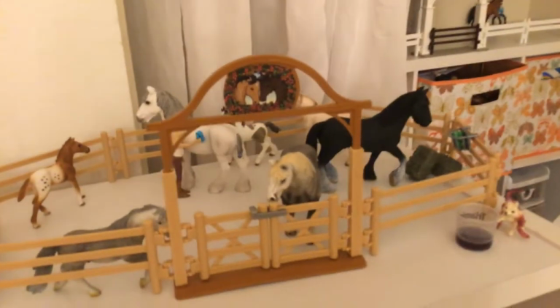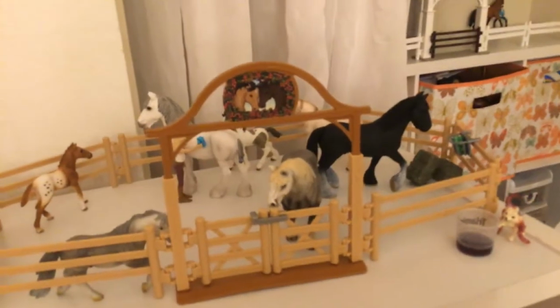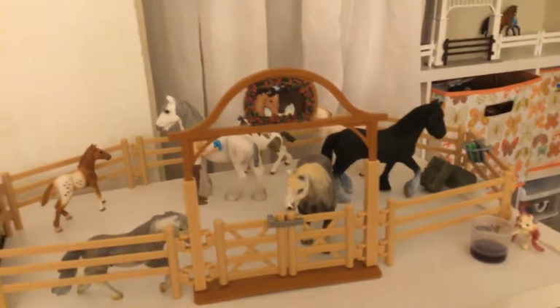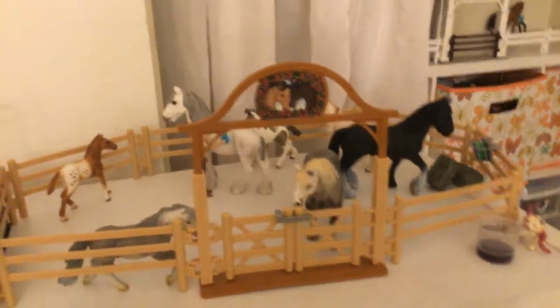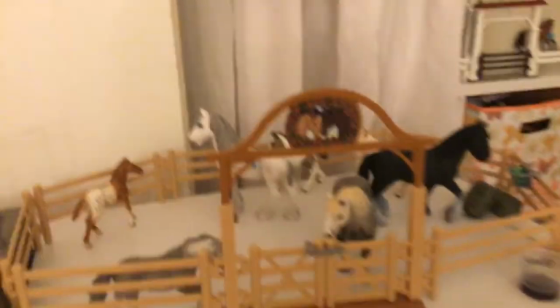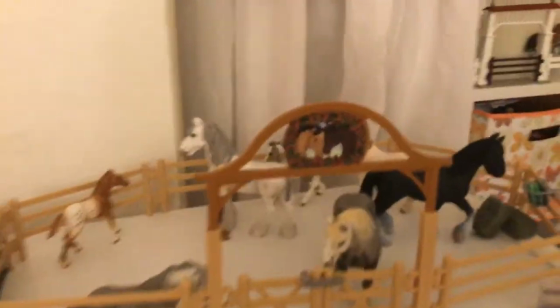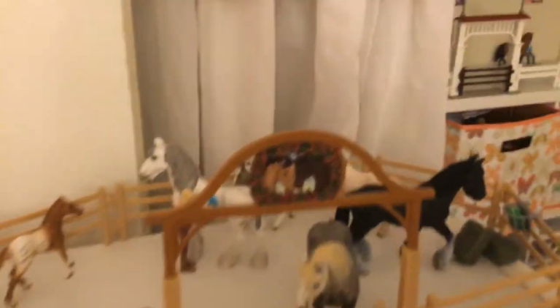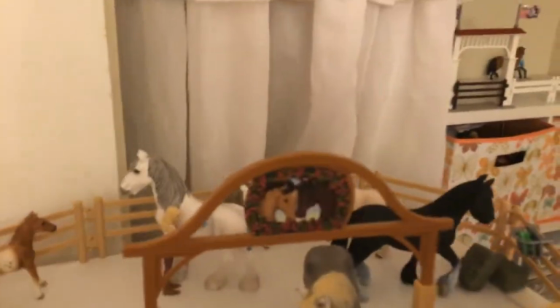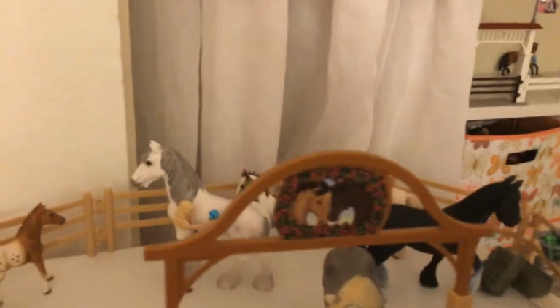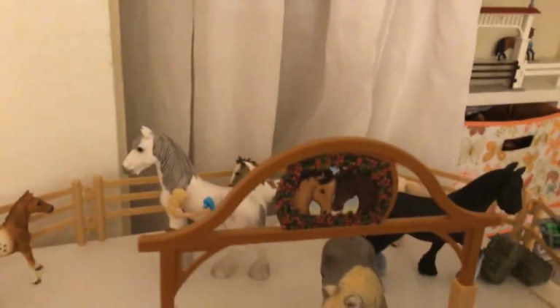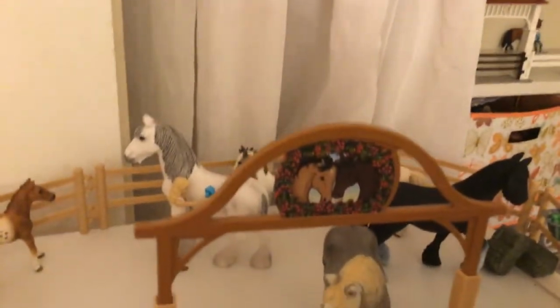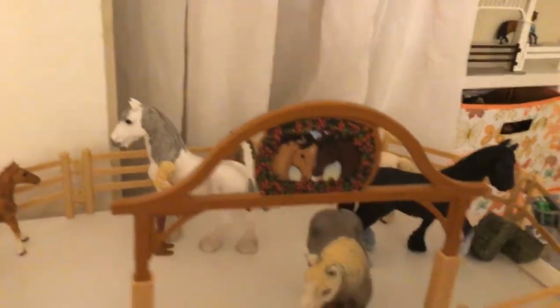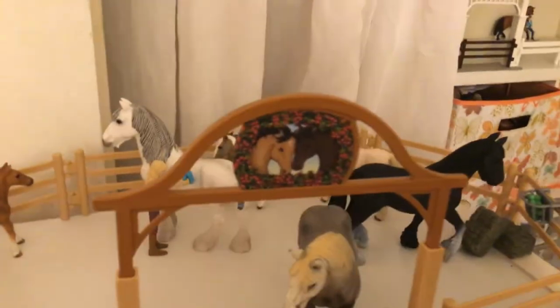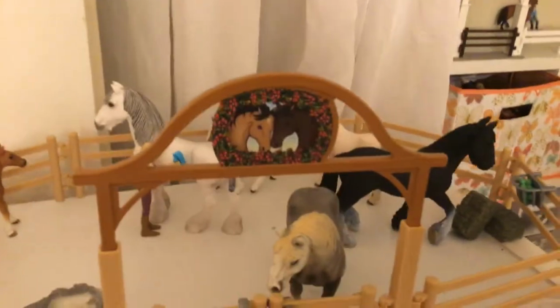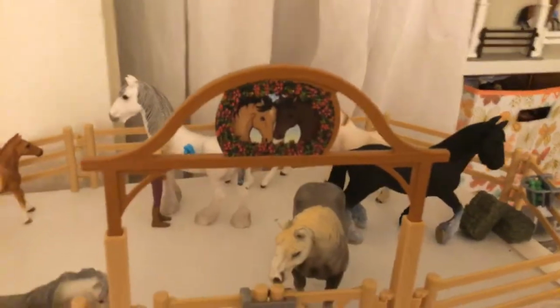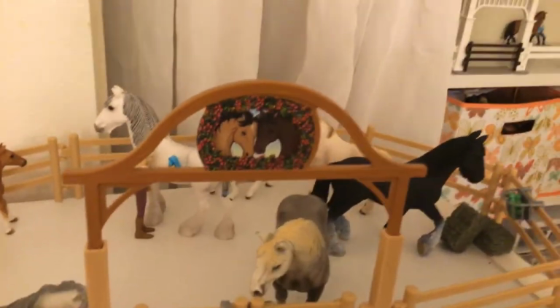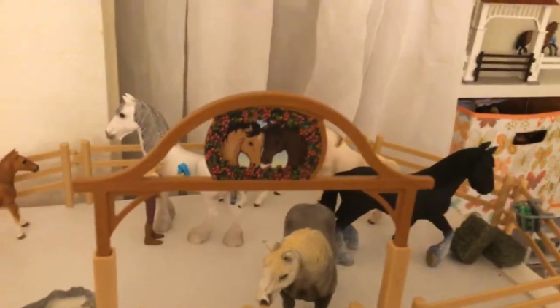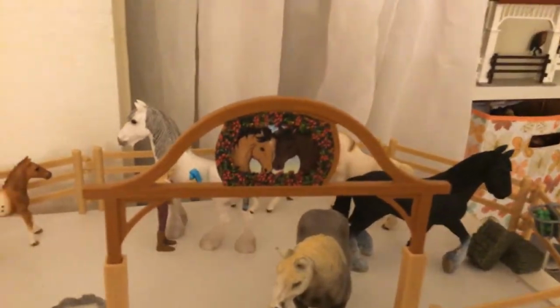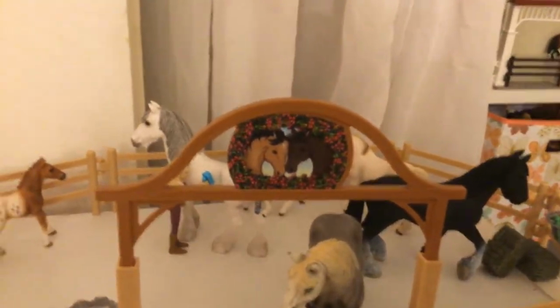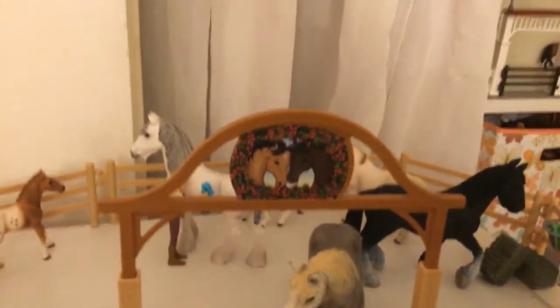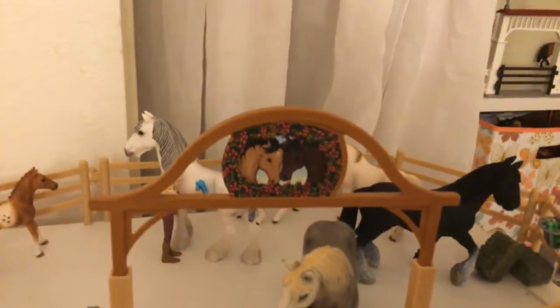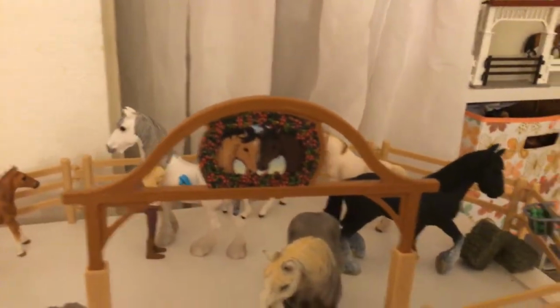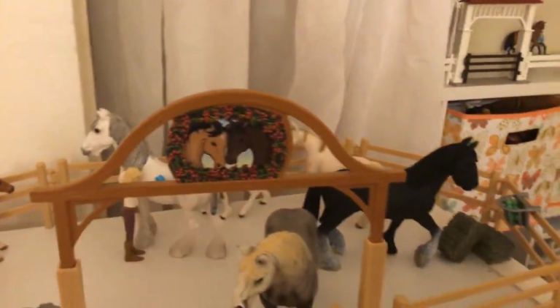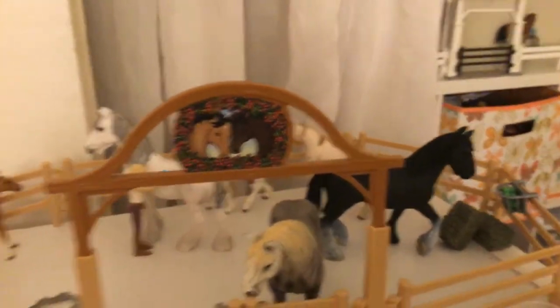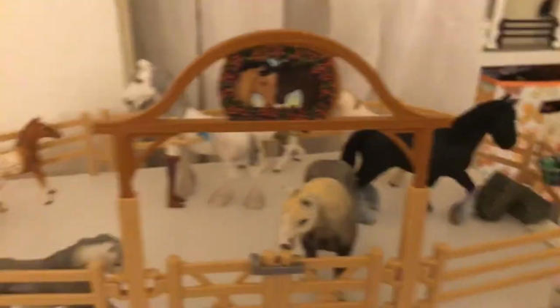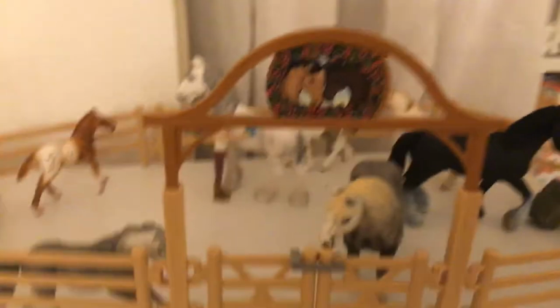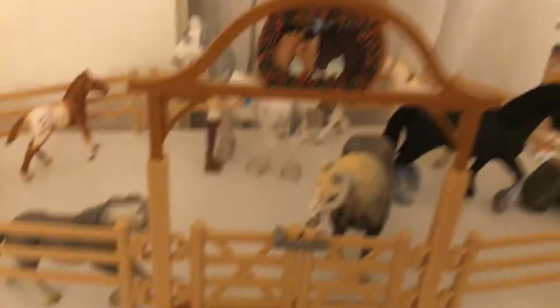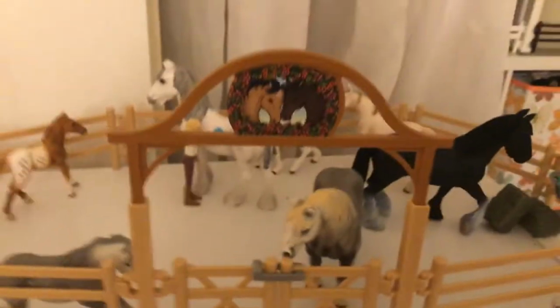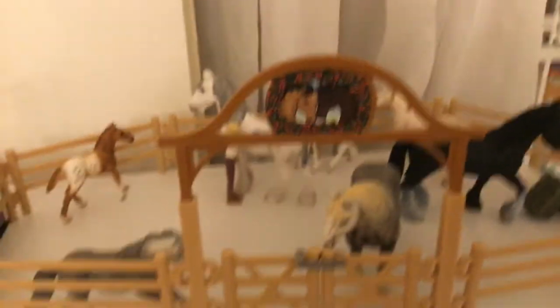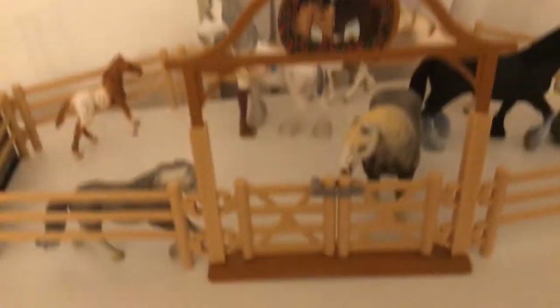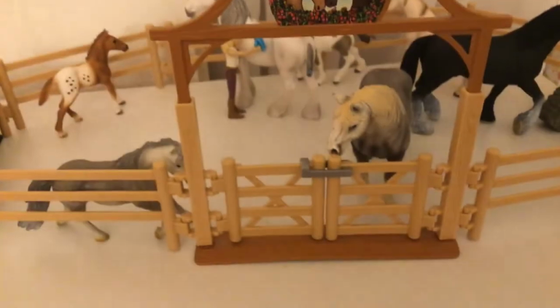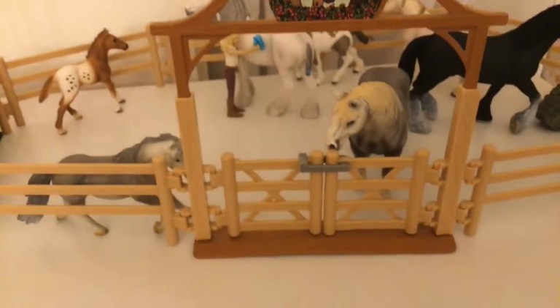Hi everybody! Today I want to do a Schleich Stable Tour 2020 edition, so let's get into it!